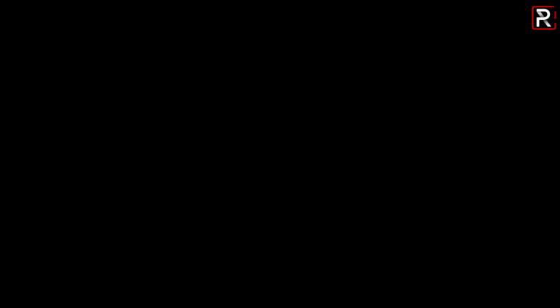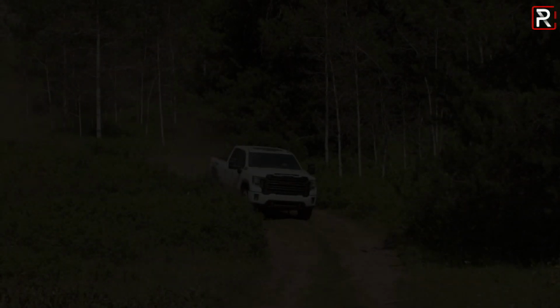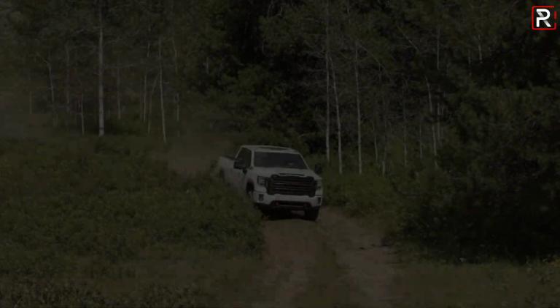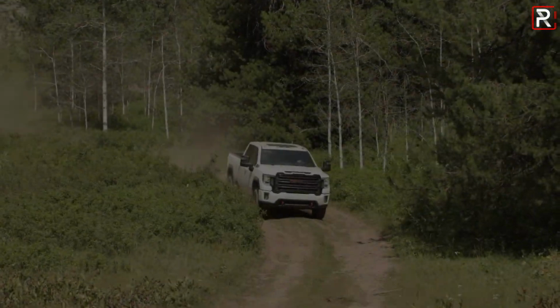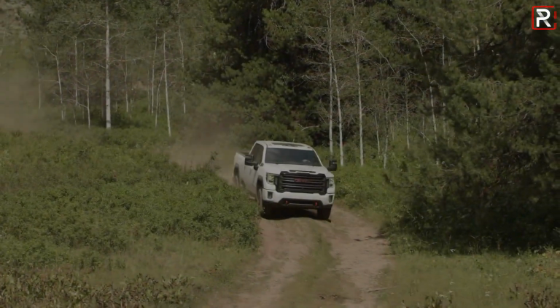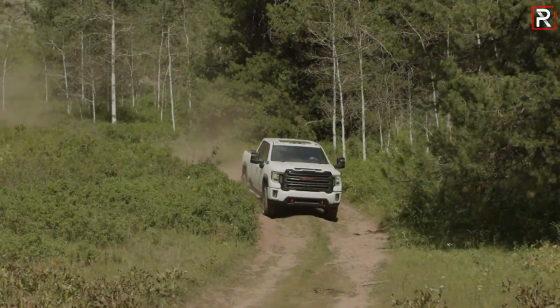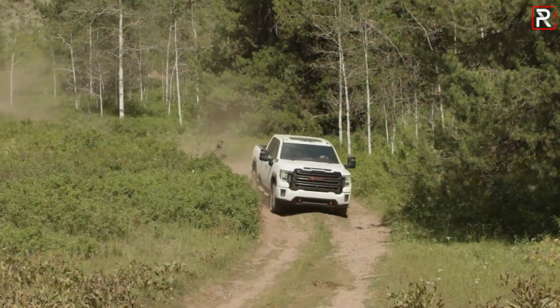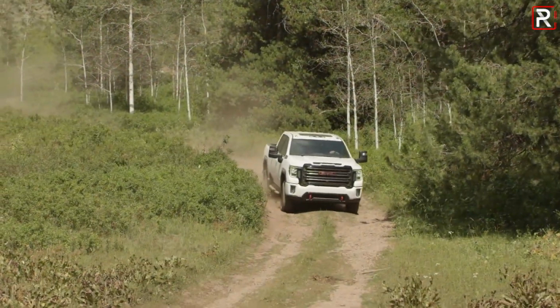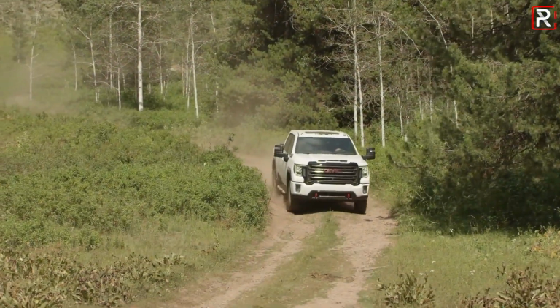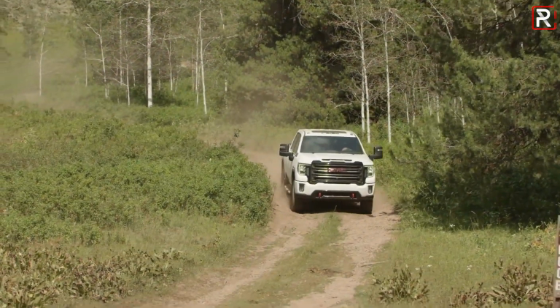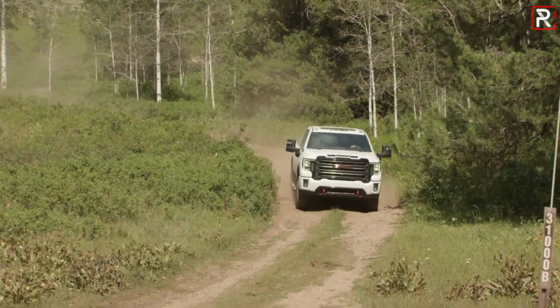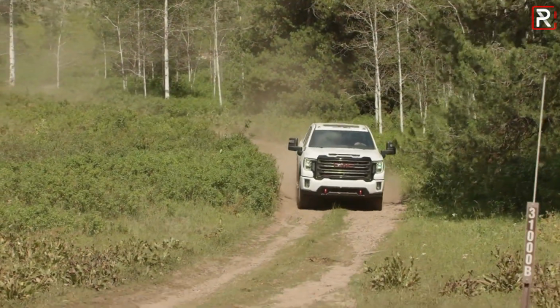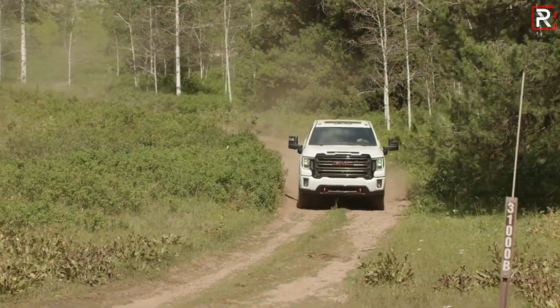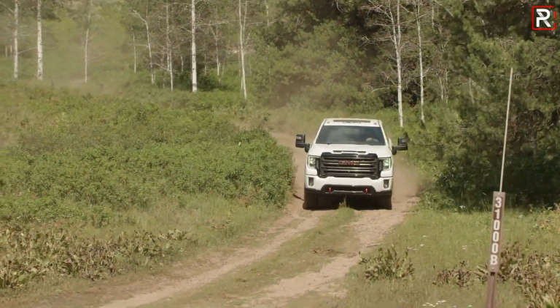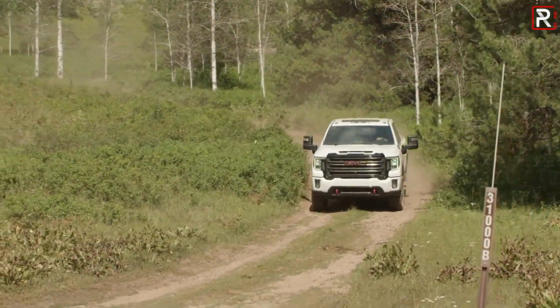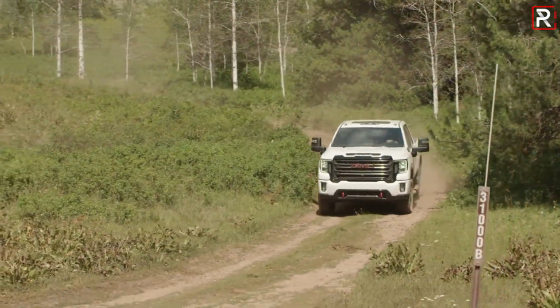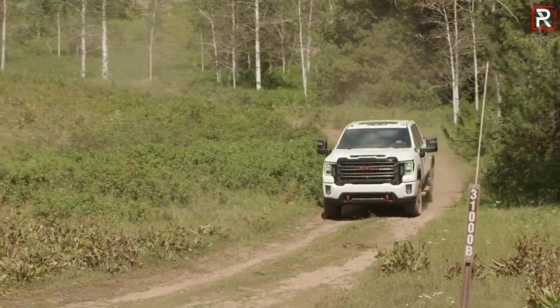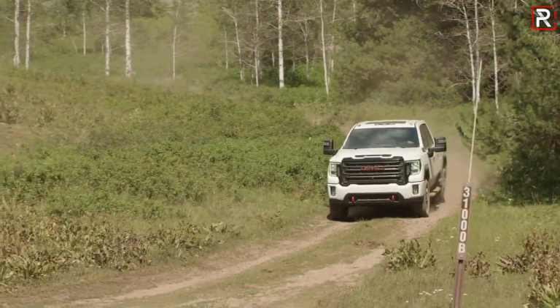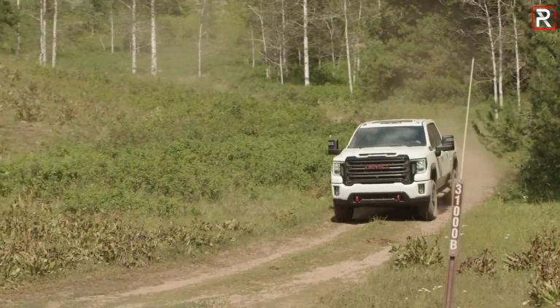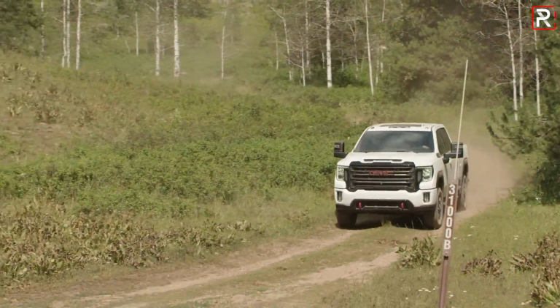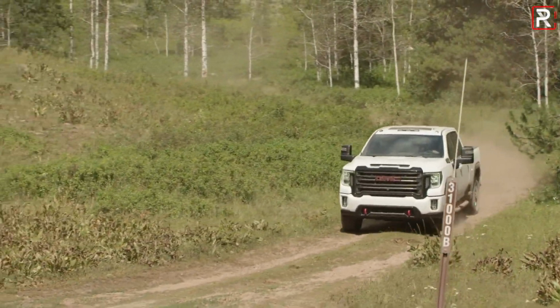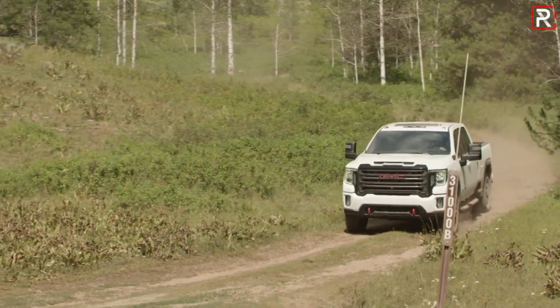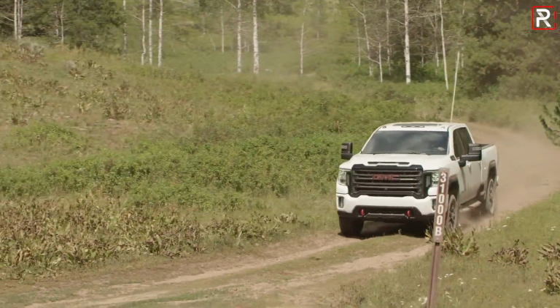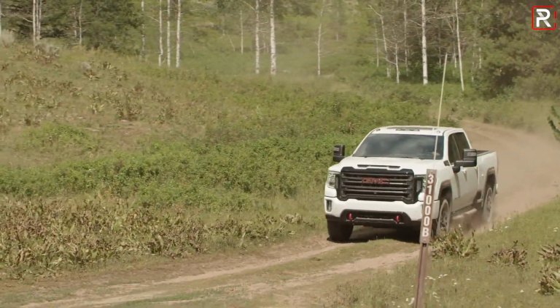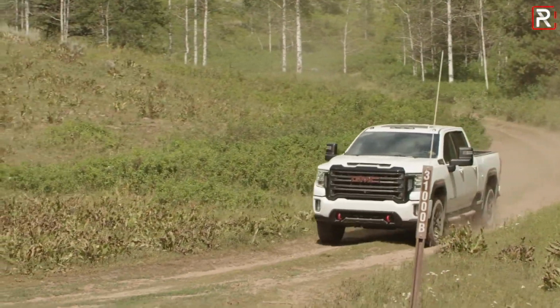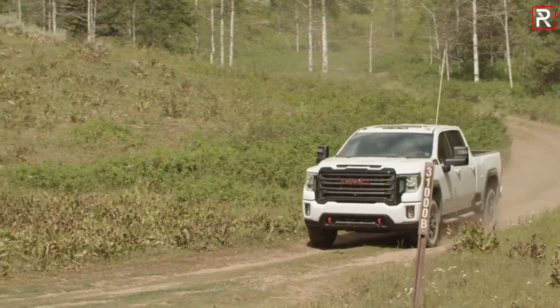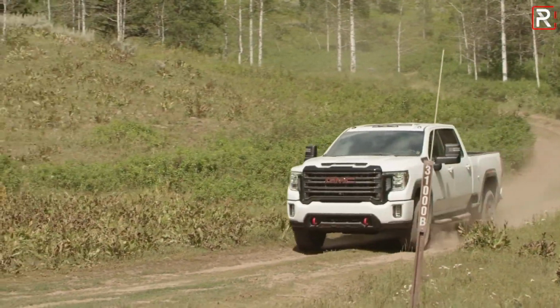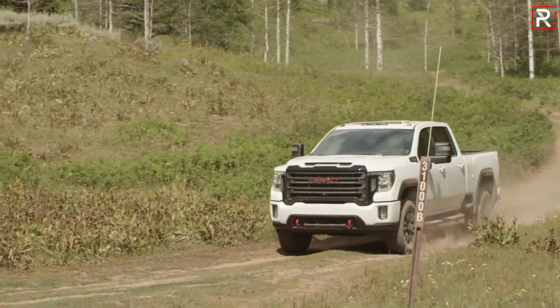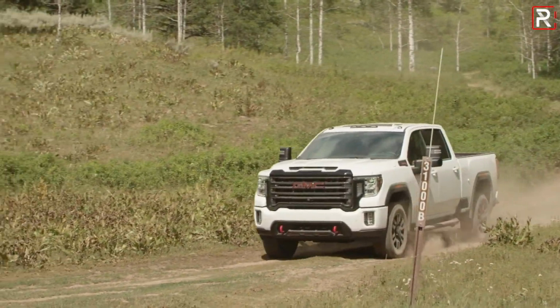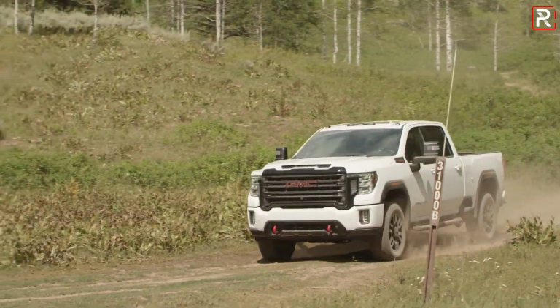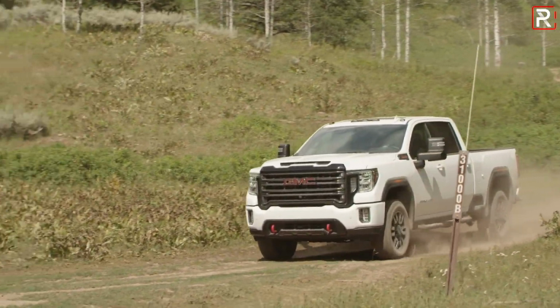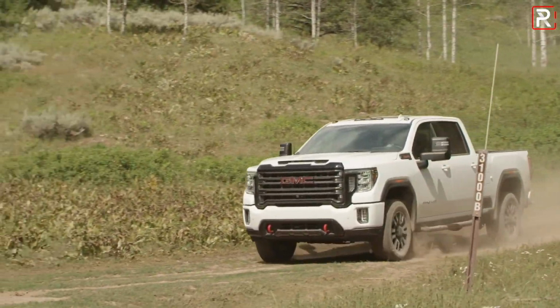So today, I'm in Jackson Hole, Wyoming, with three of their newest trucks they have to offer for 2020.